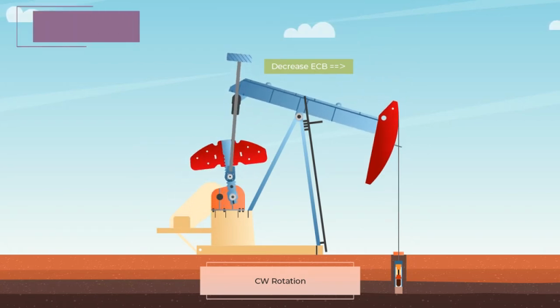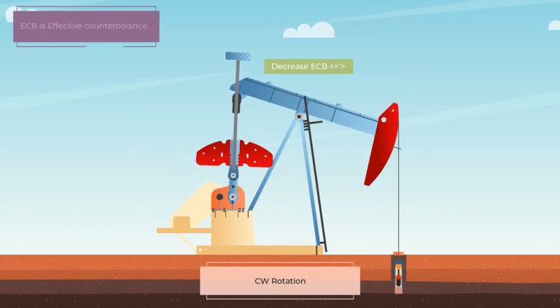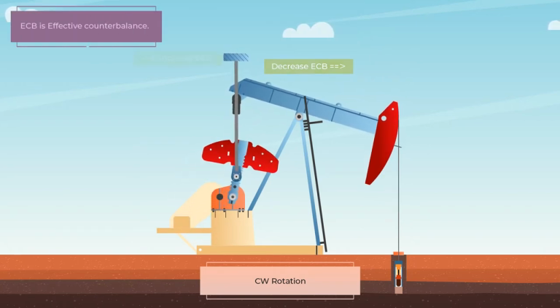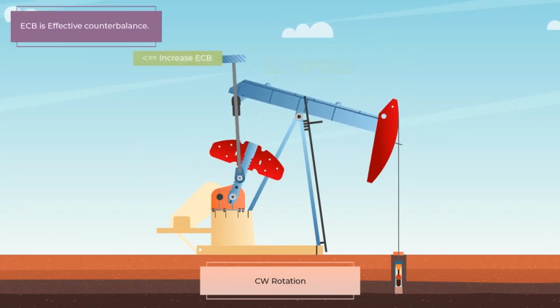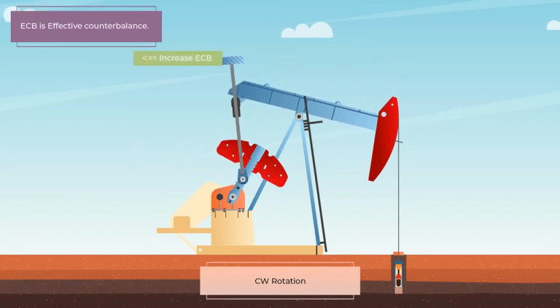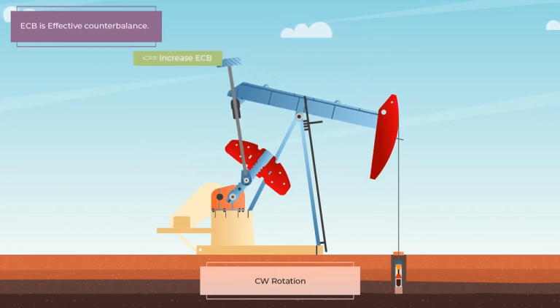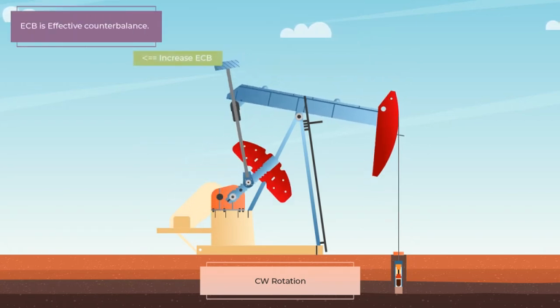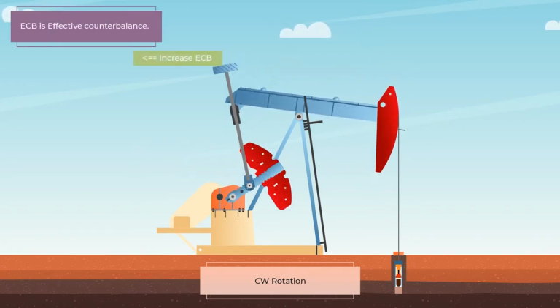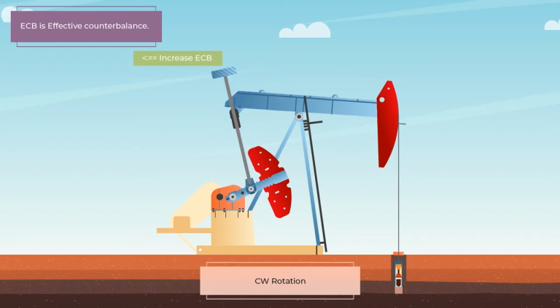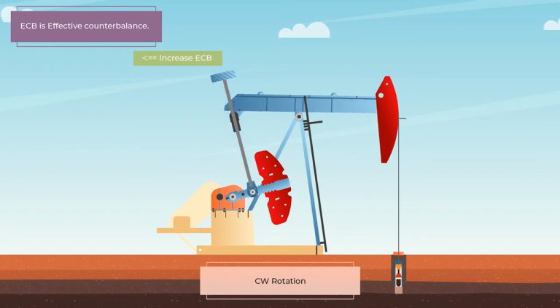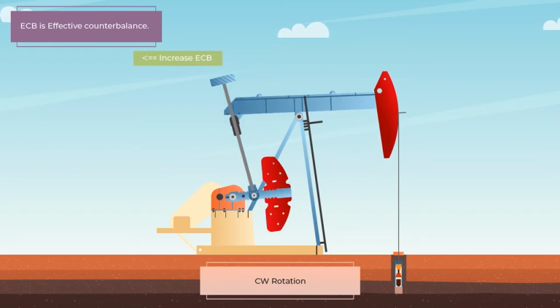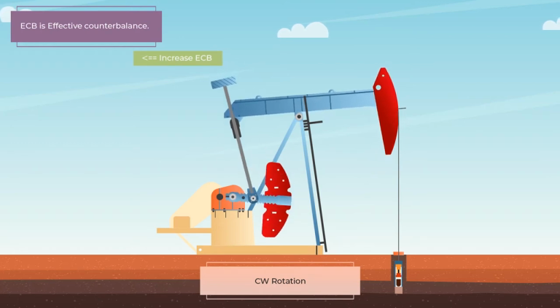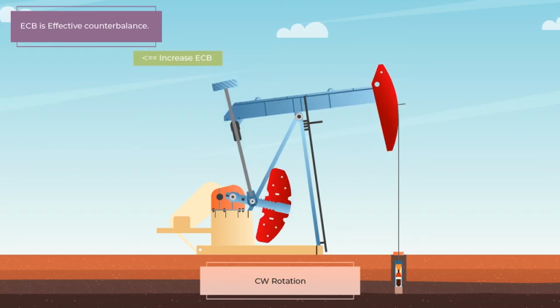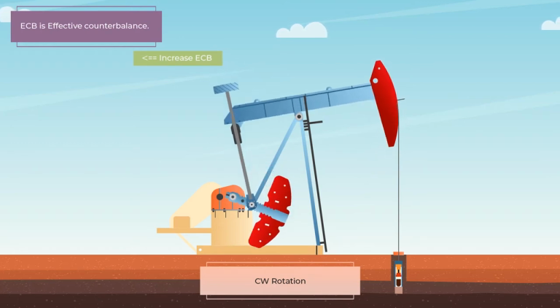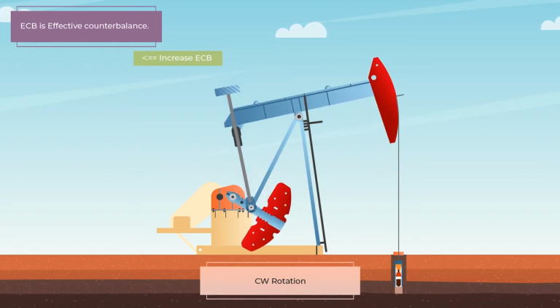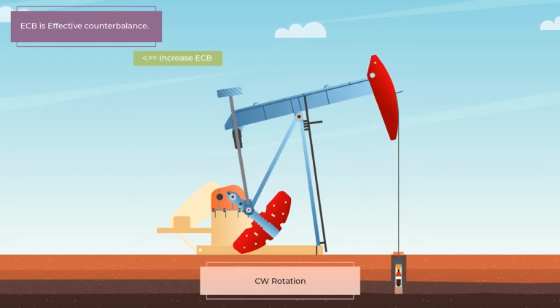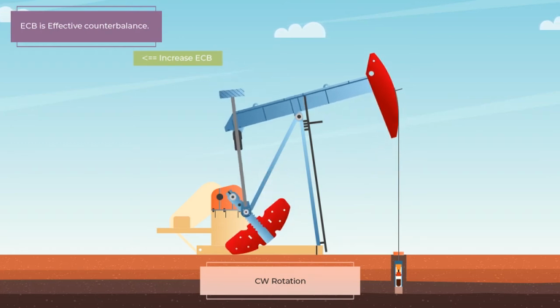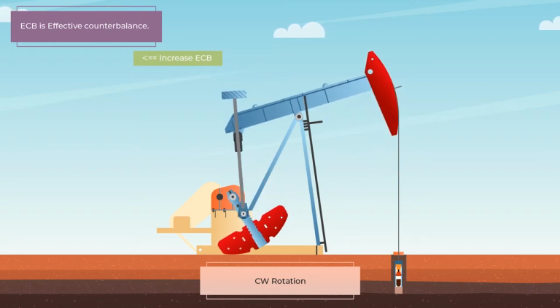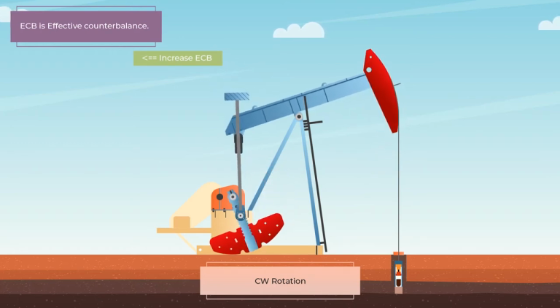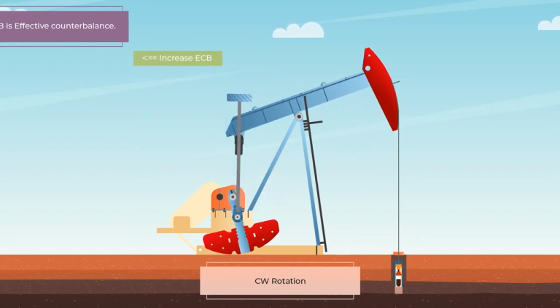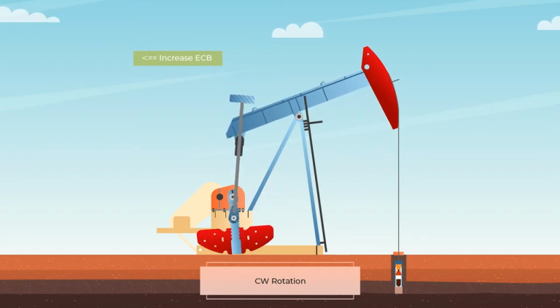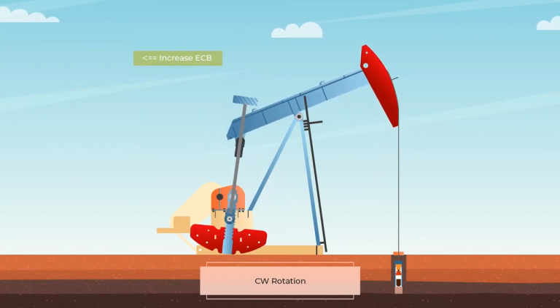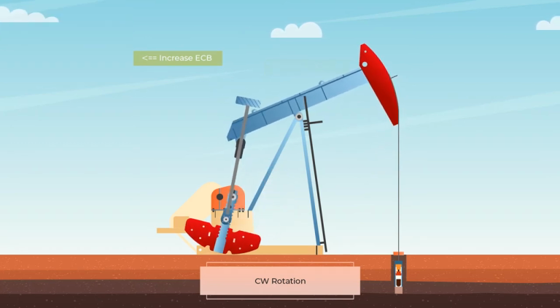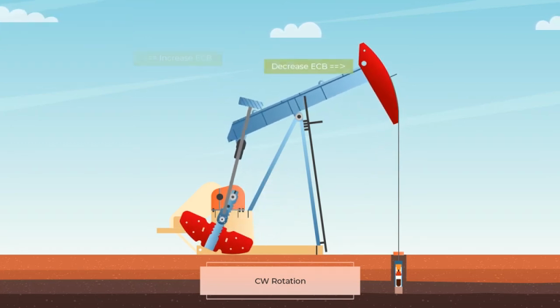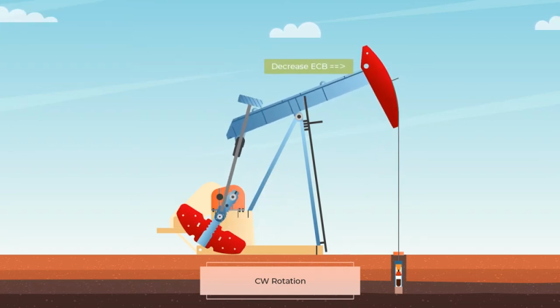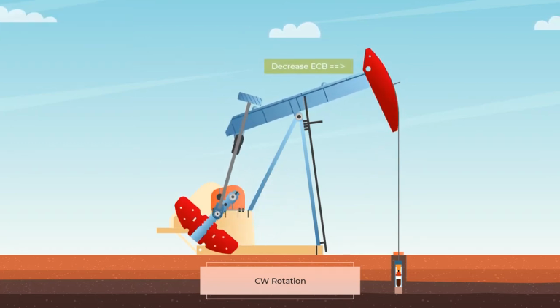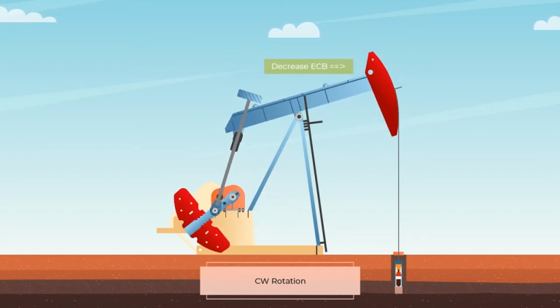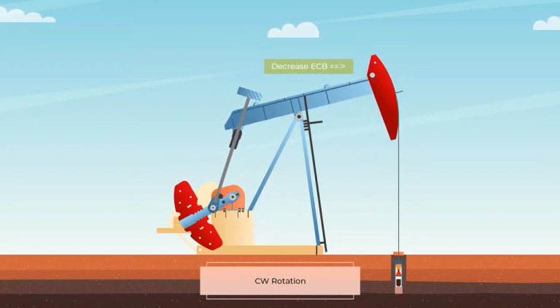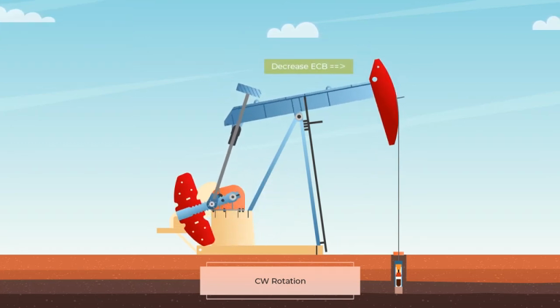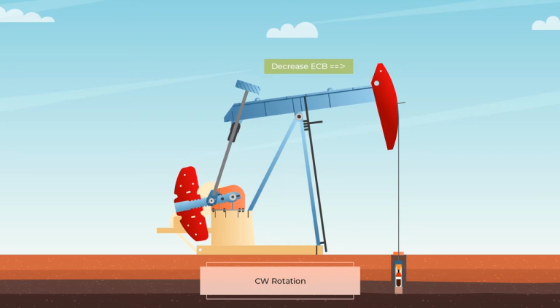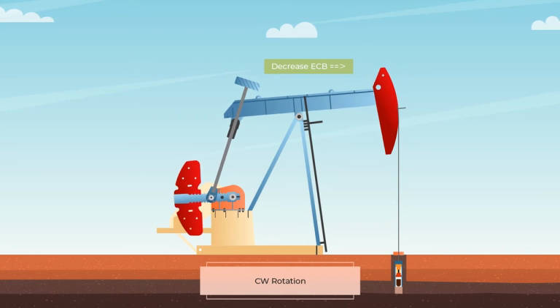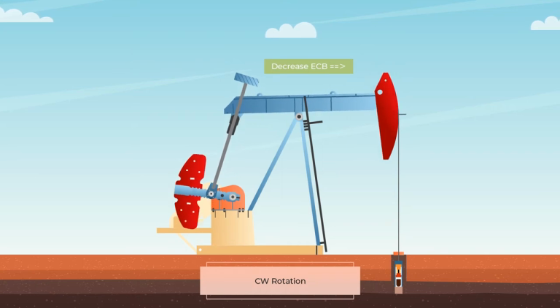The extended counterweight is swayed away from the fulcrum to increase the counterbalance effect, and swayed nearer the fulcrum to reduce the effect.